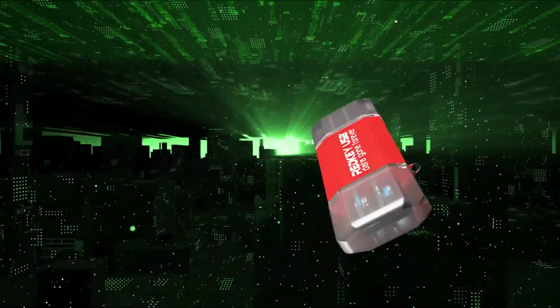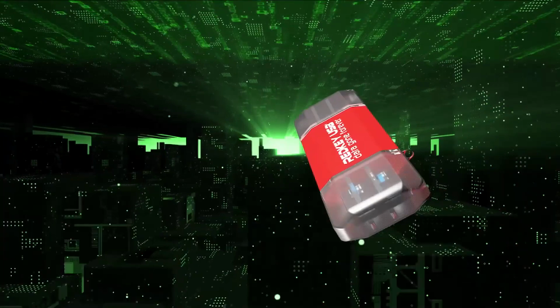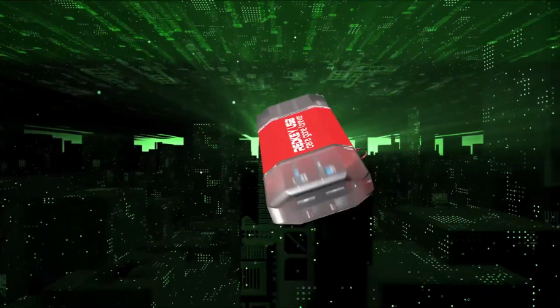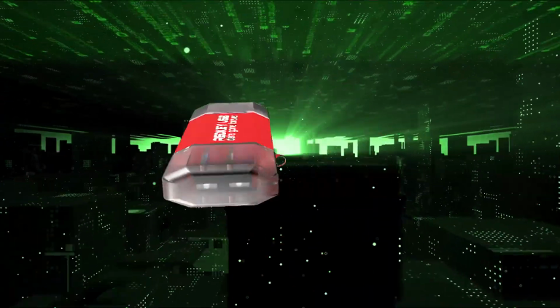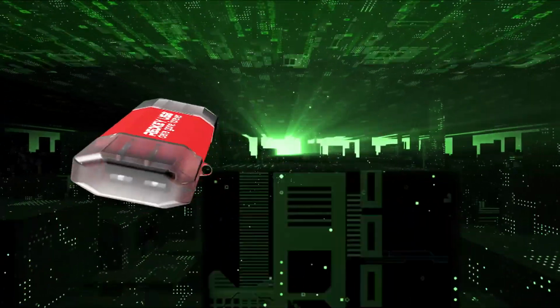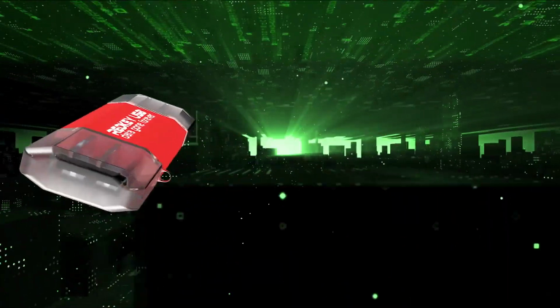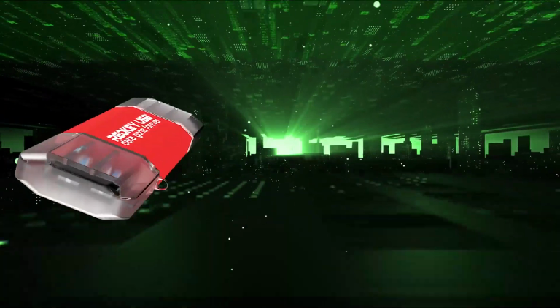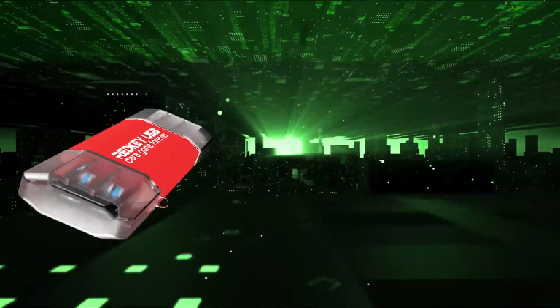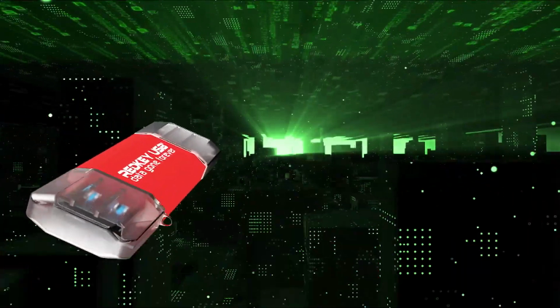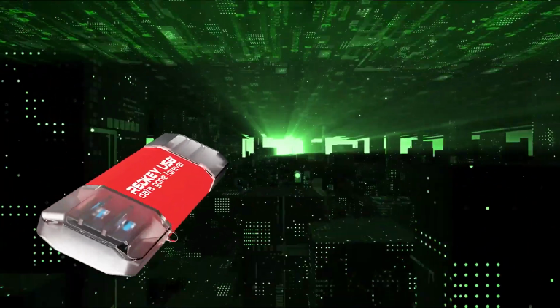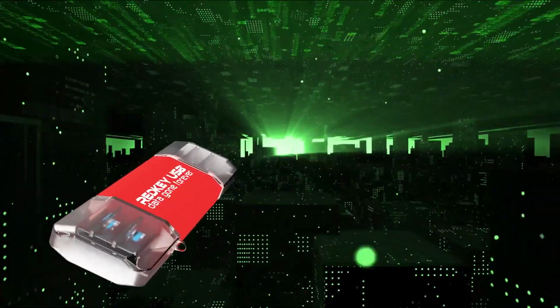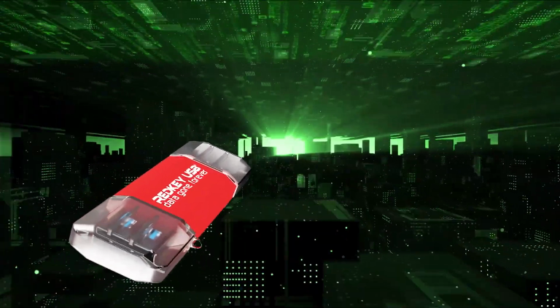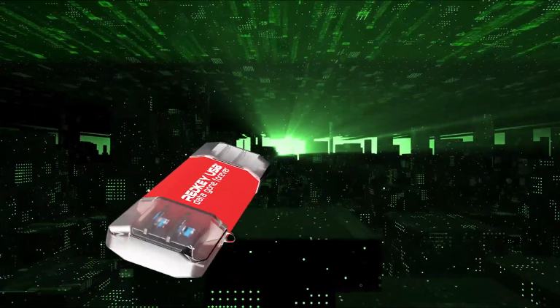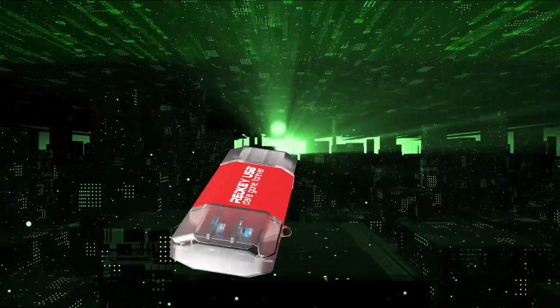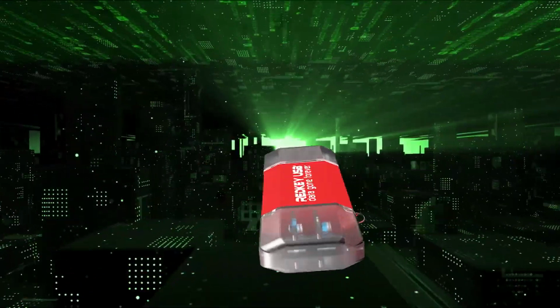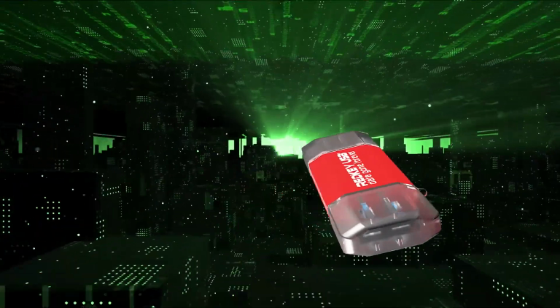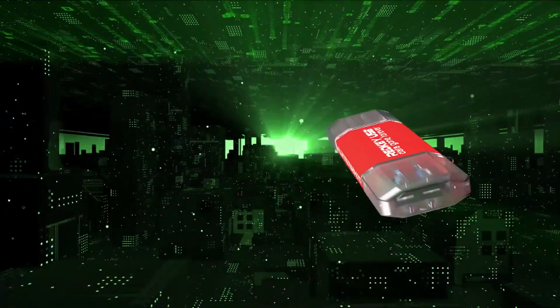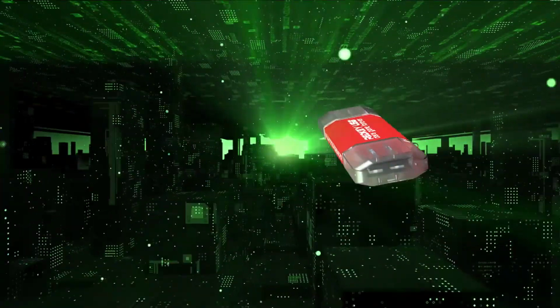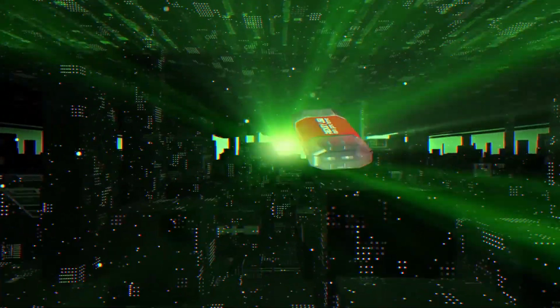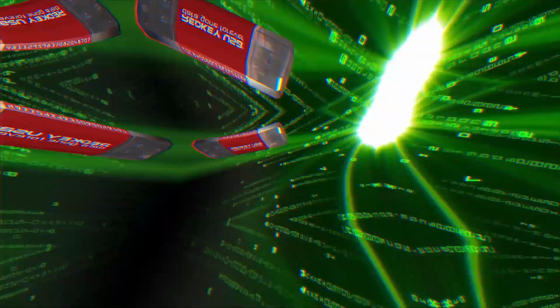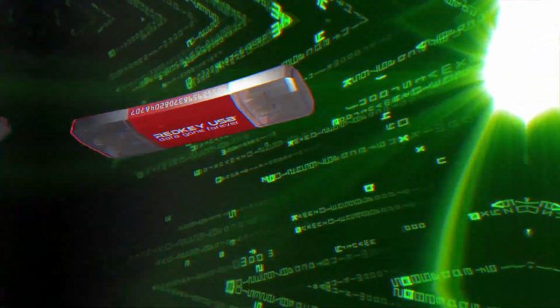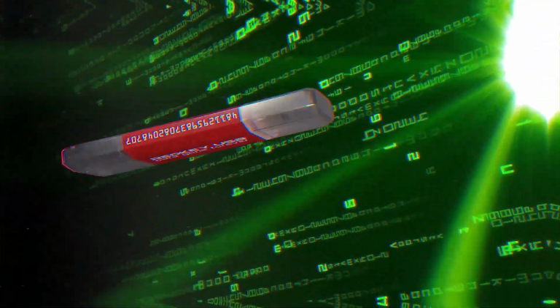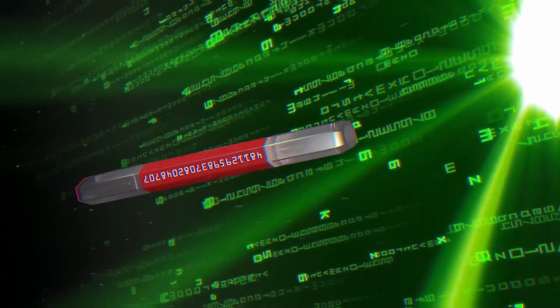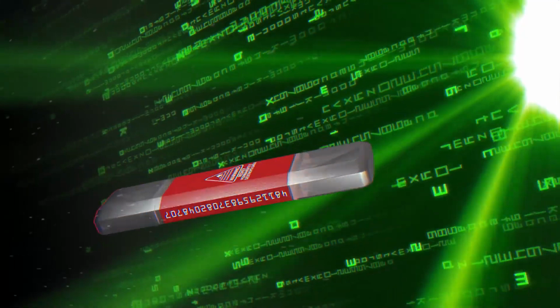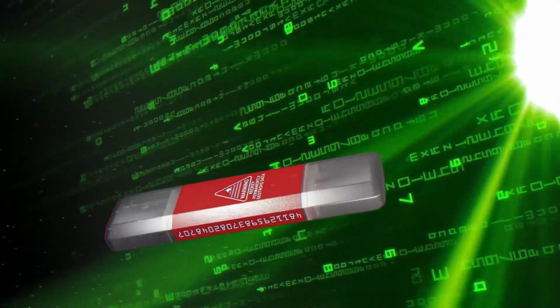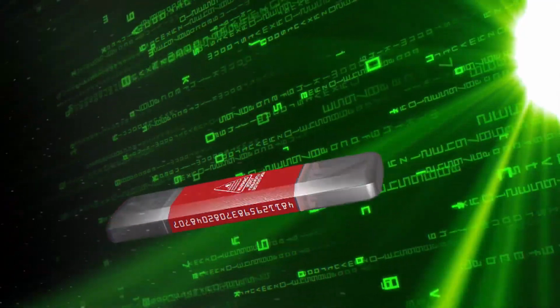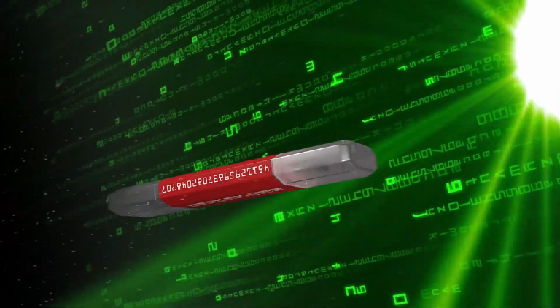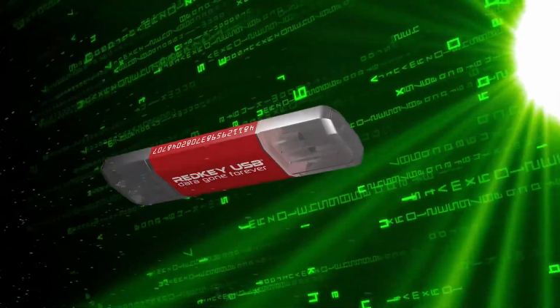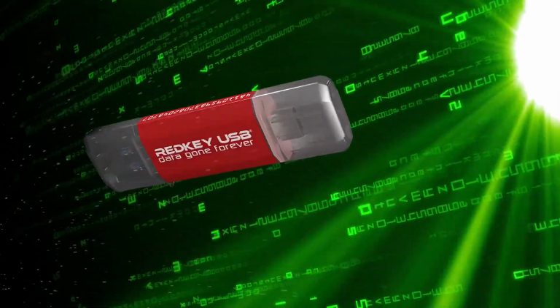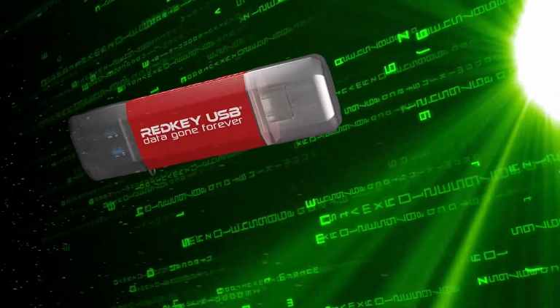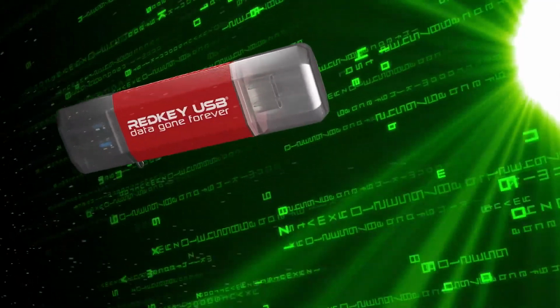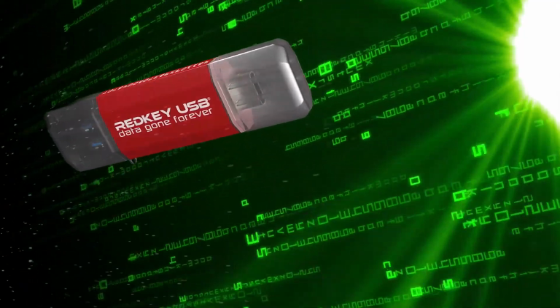RedKey uses military-grade security to eliminate all the data on your computer's hard drive. Every last trace.